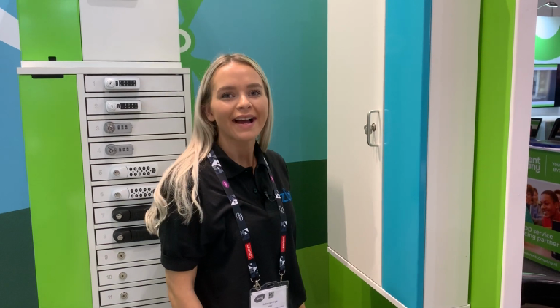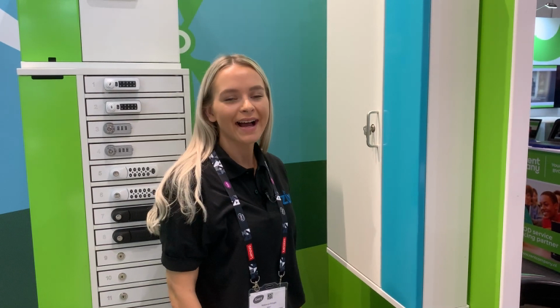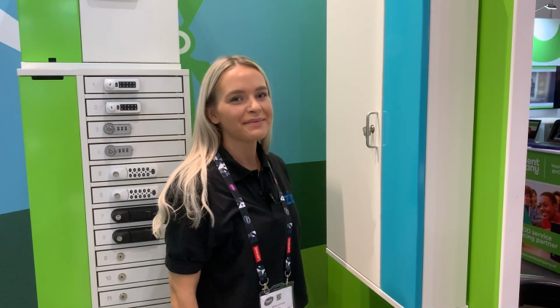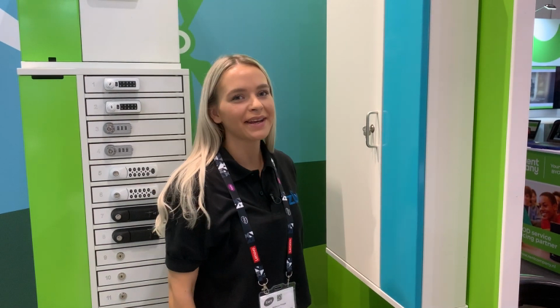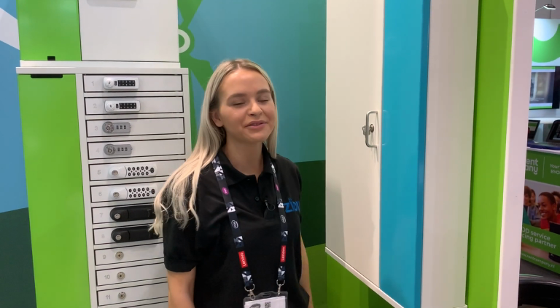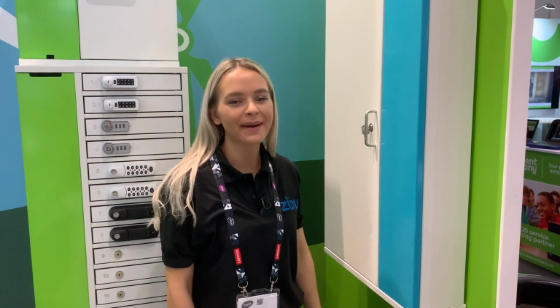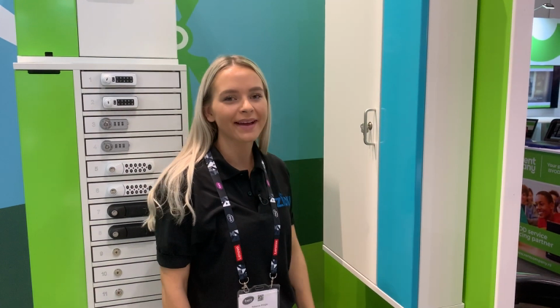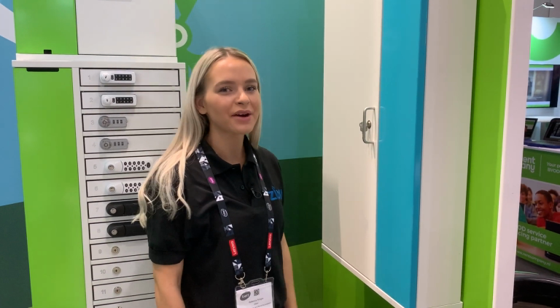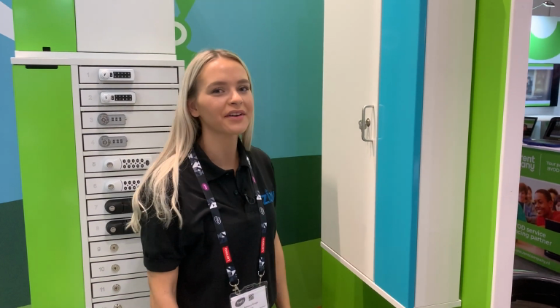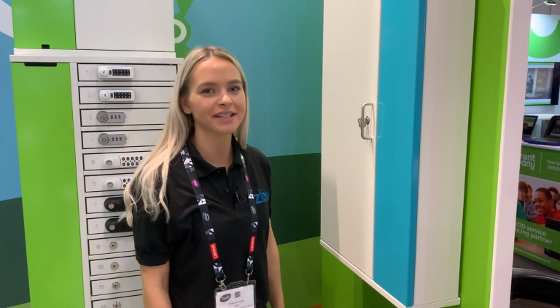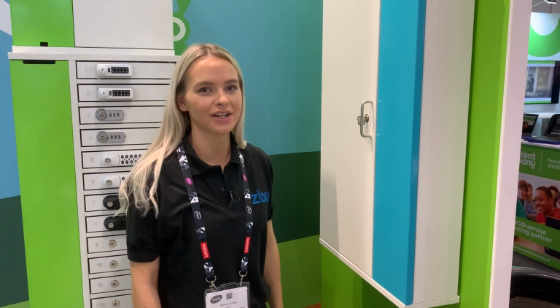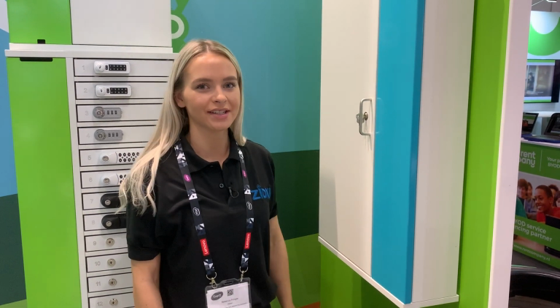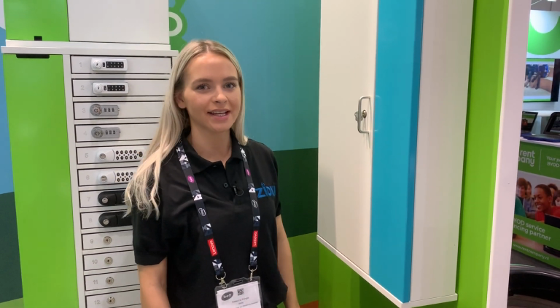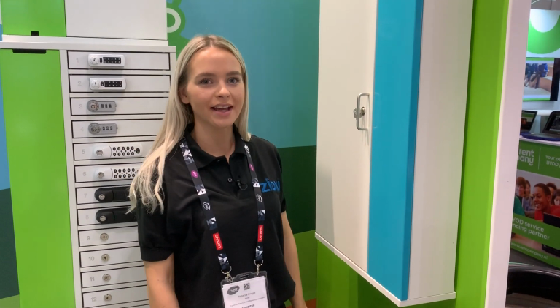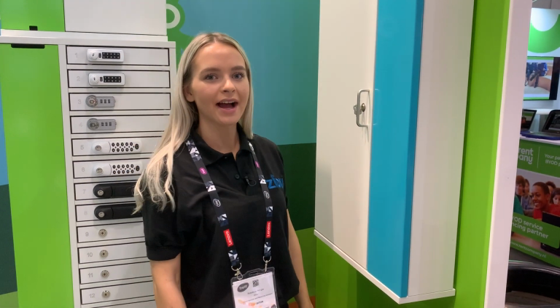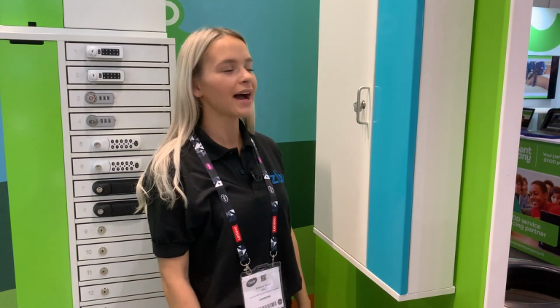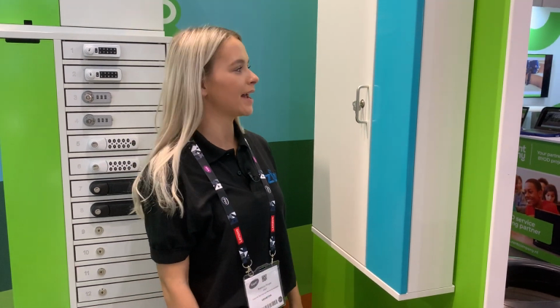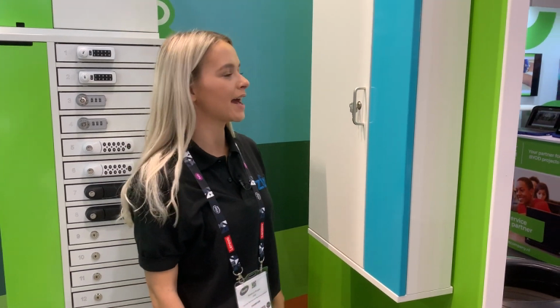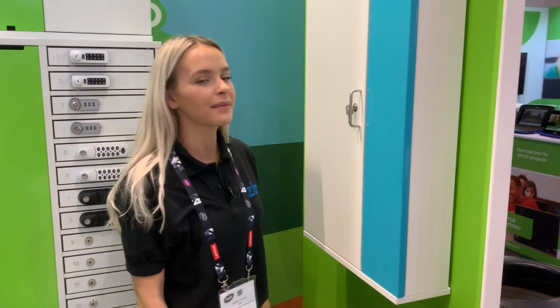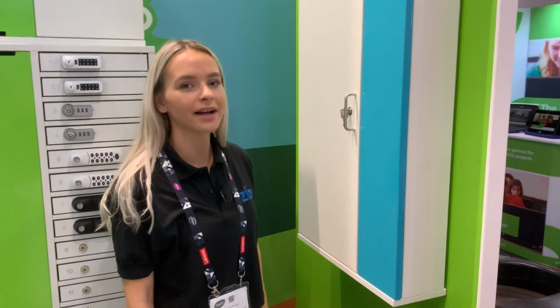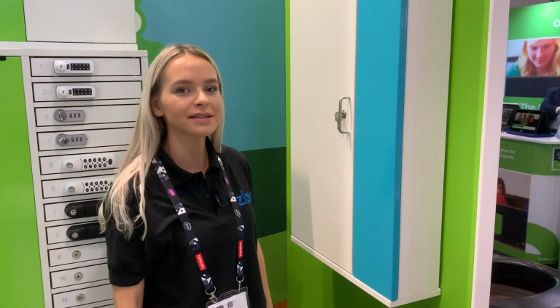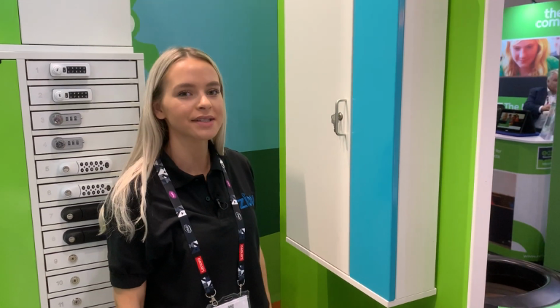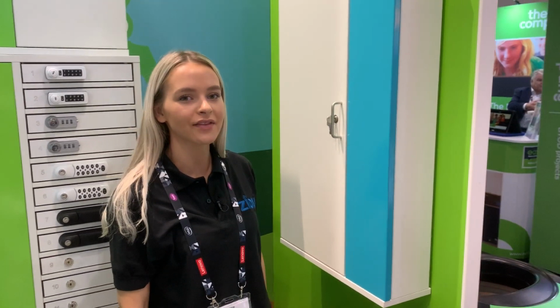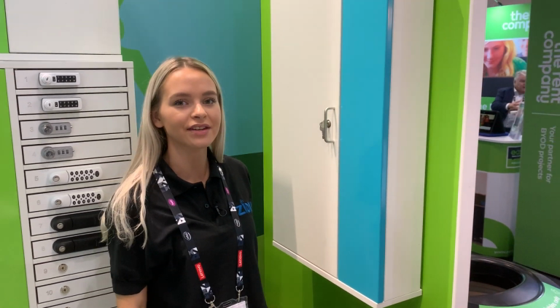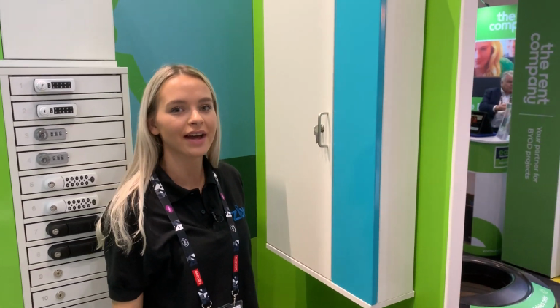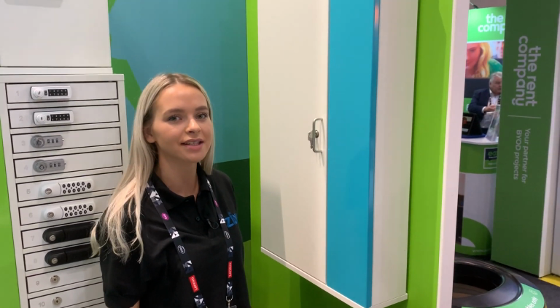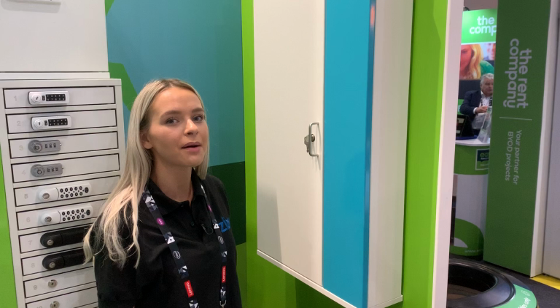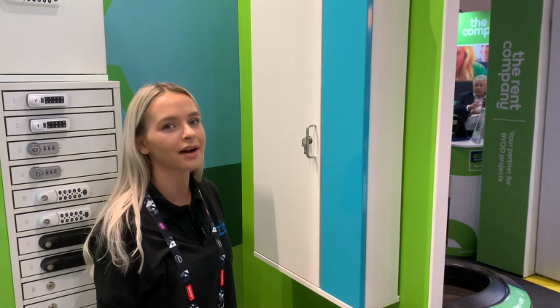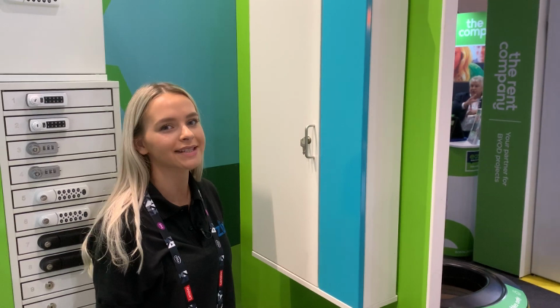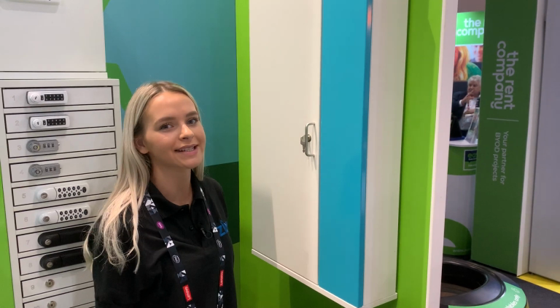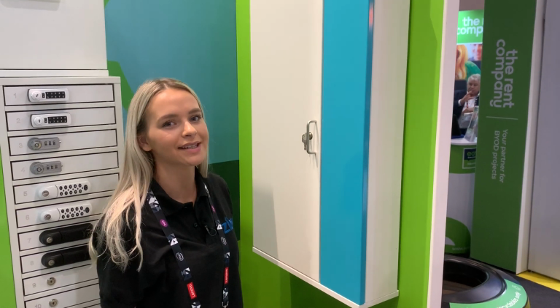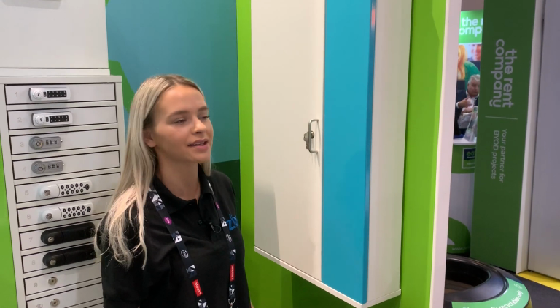Hi, my name is Rebecca and I work for Zeoxy. I am a customer service advisor and marketing assistant.